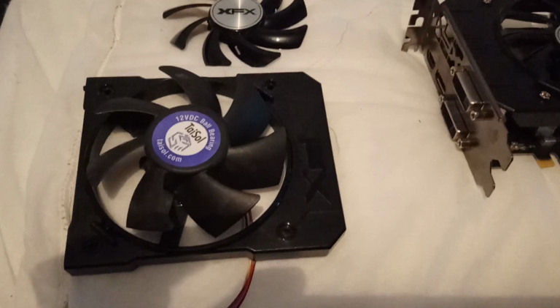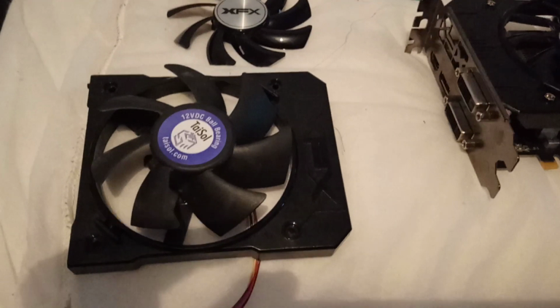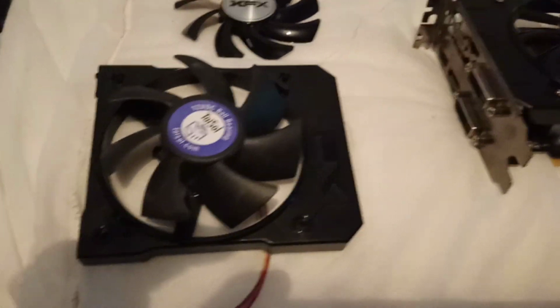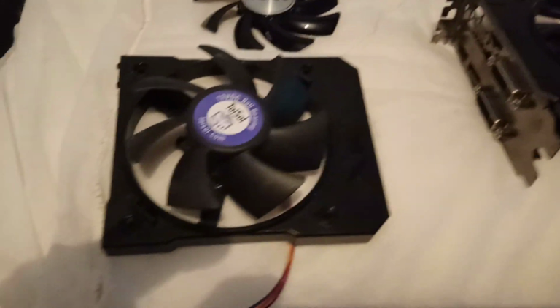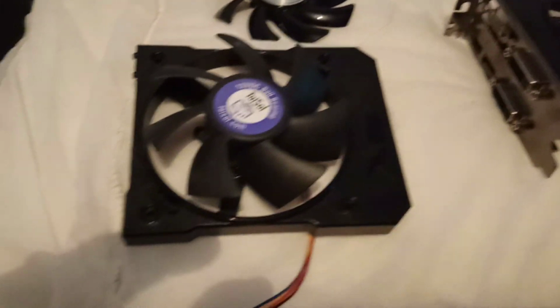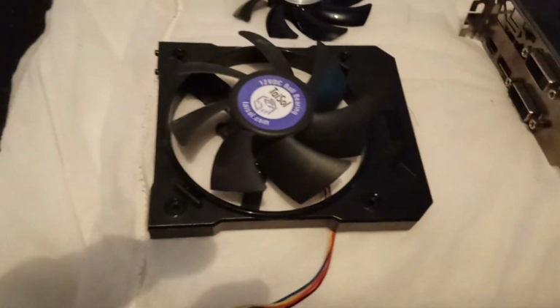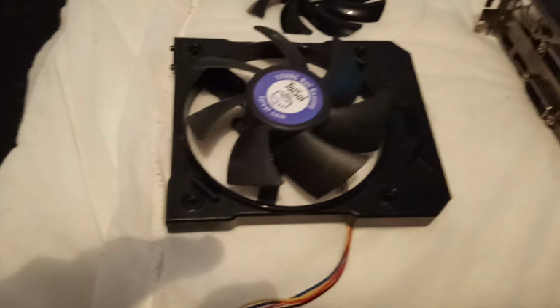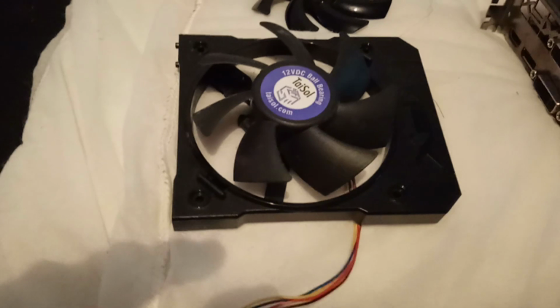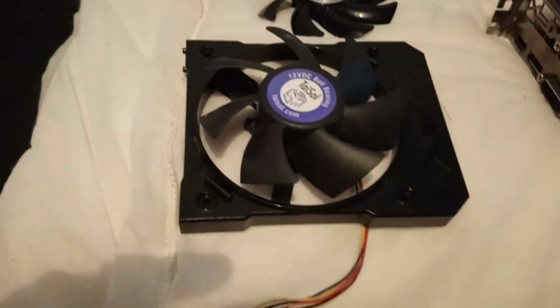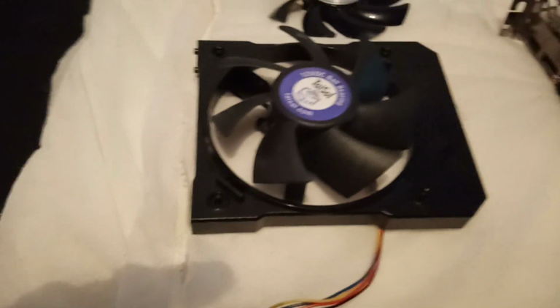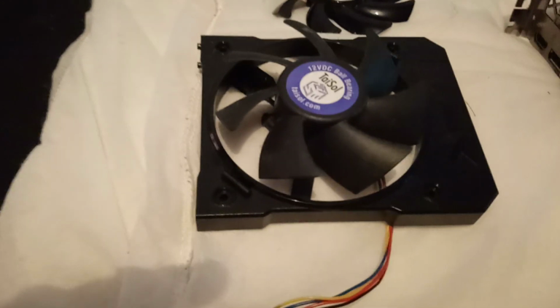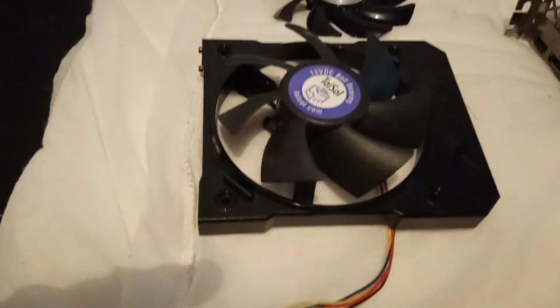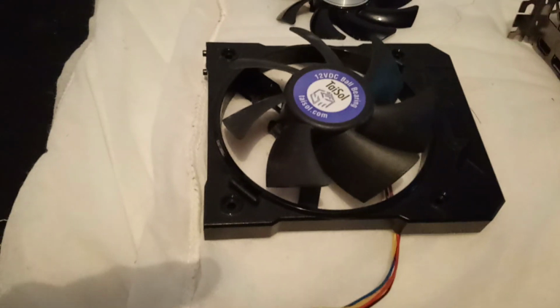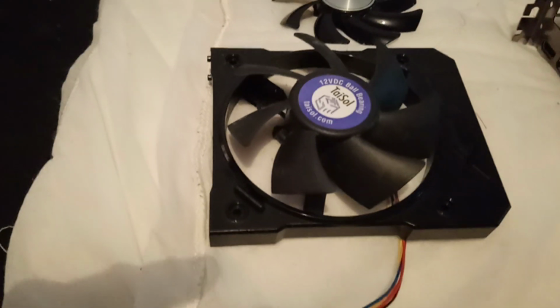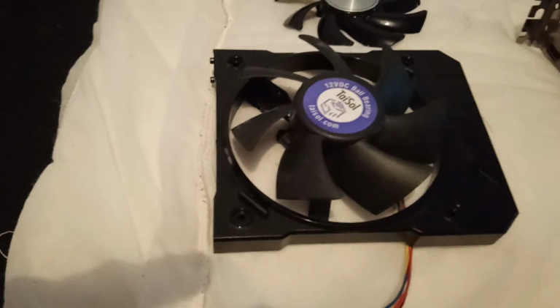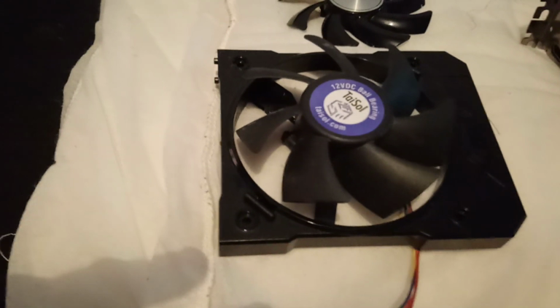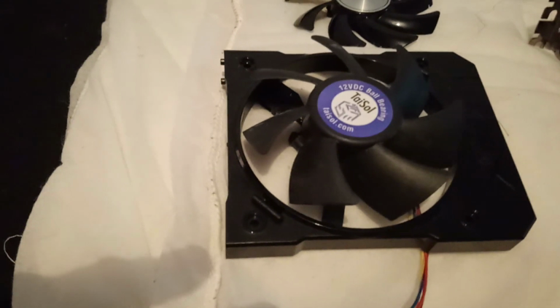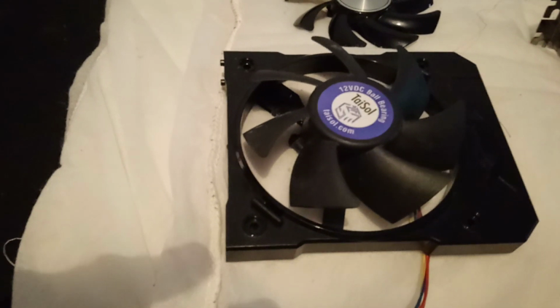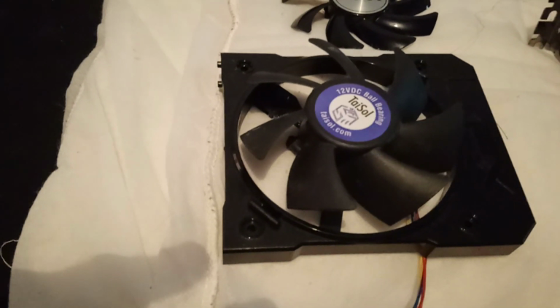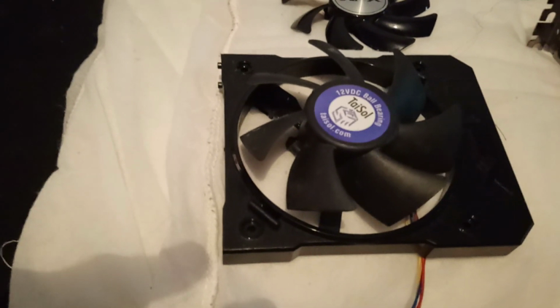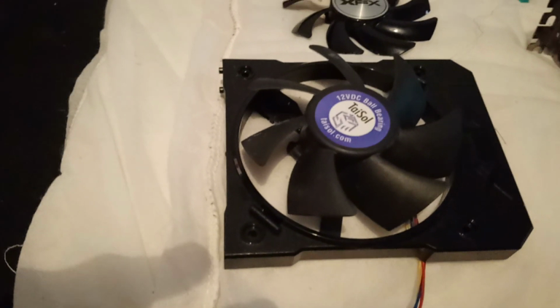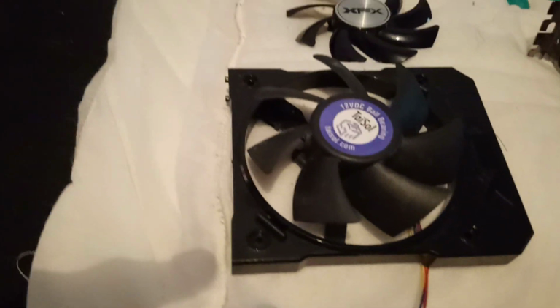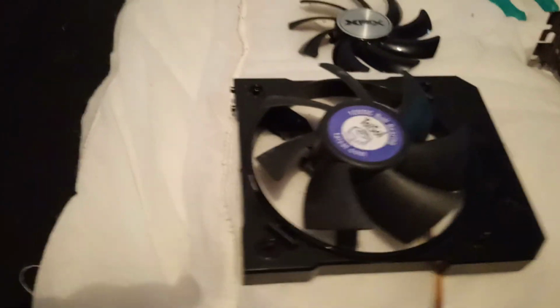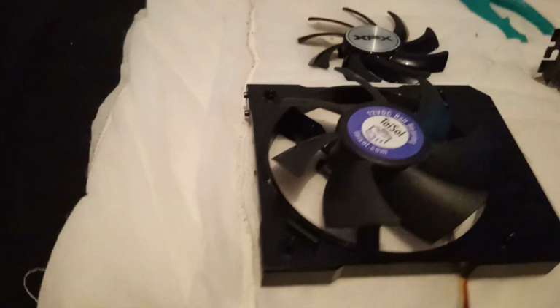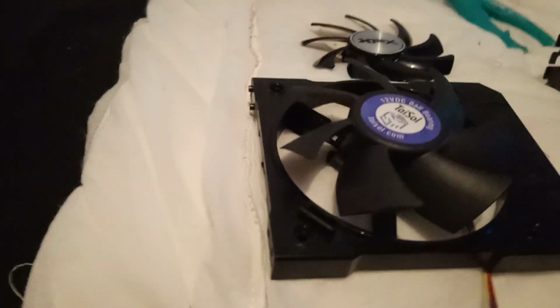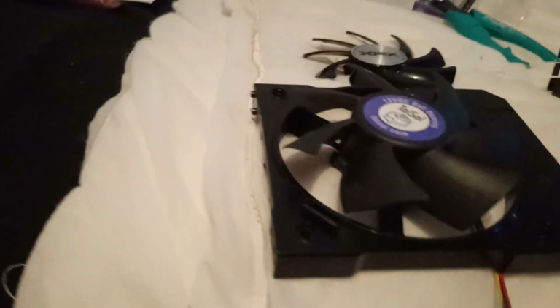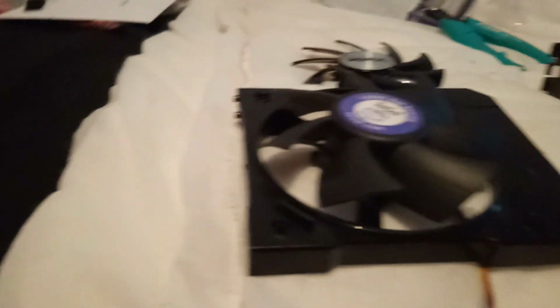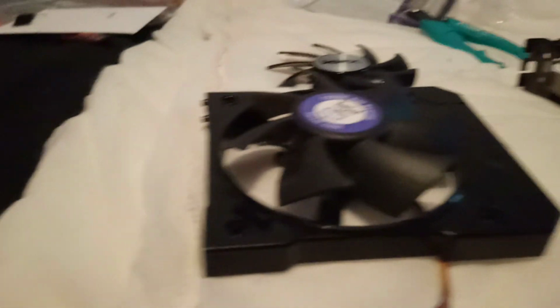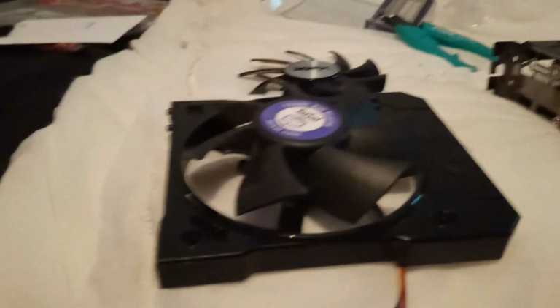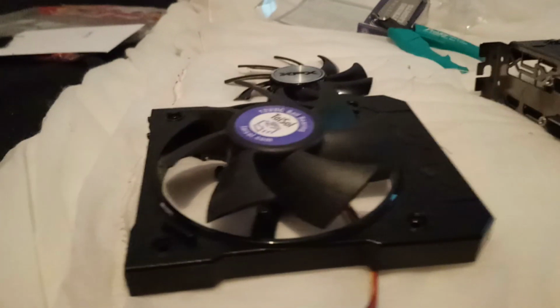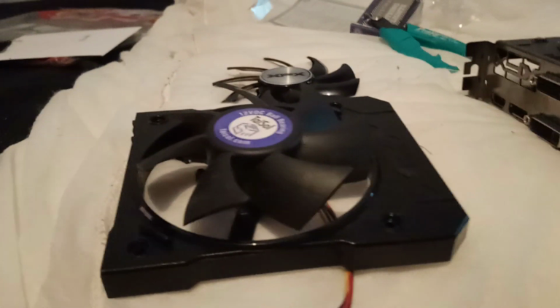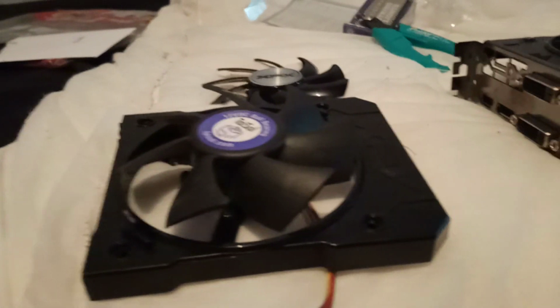Okay, this is the modification we've done — the adaption of using an Intel fan.